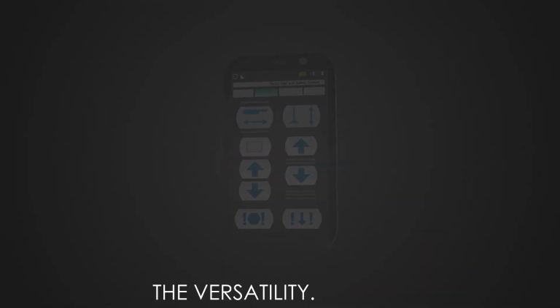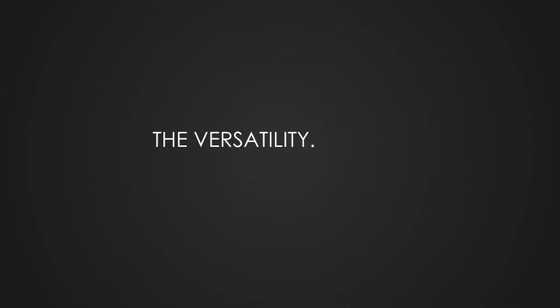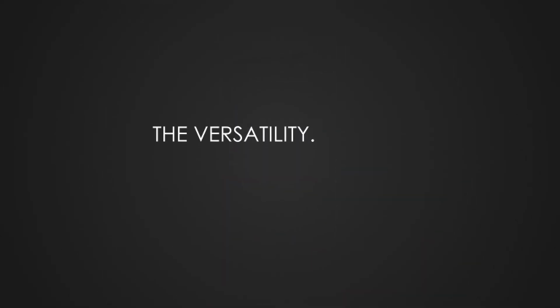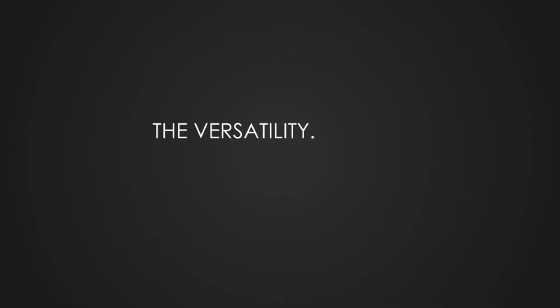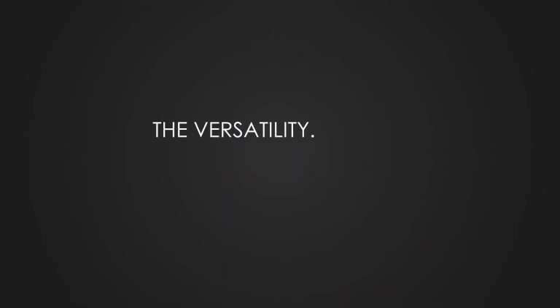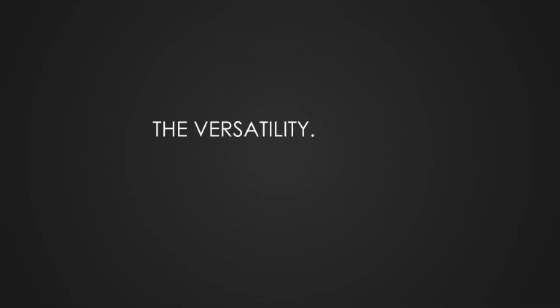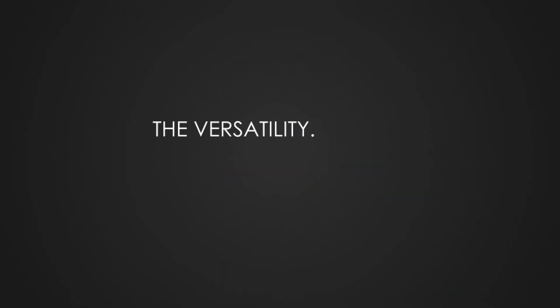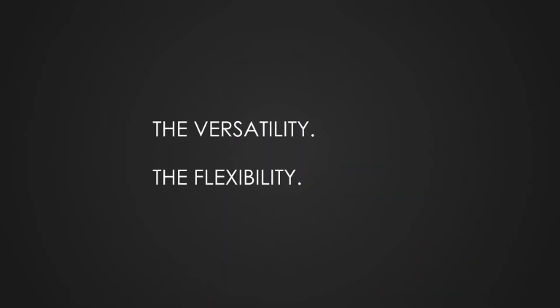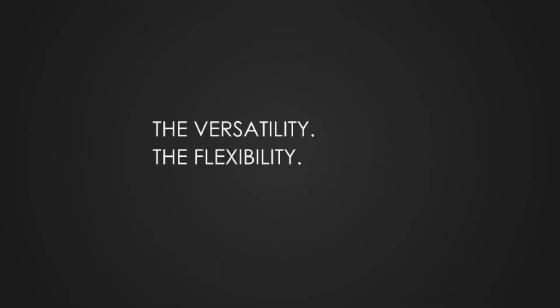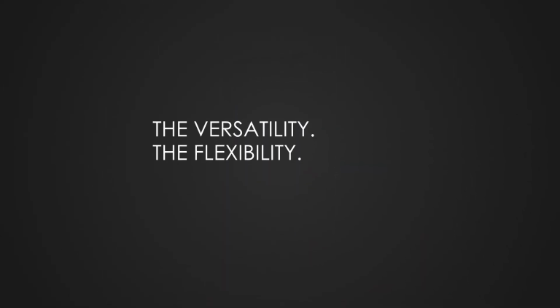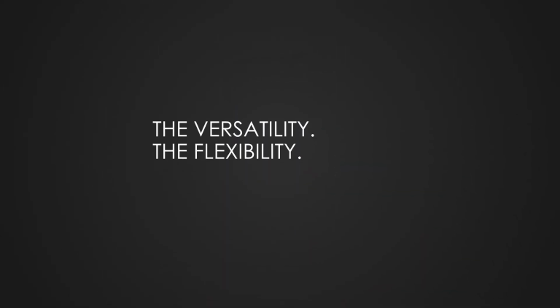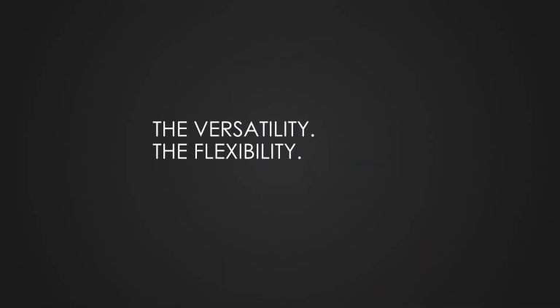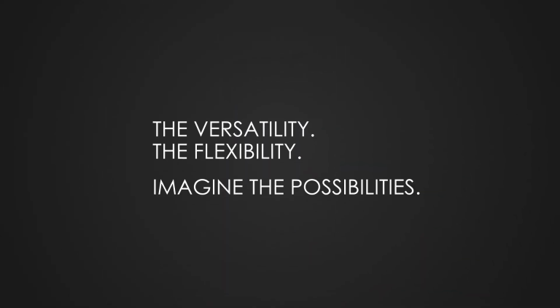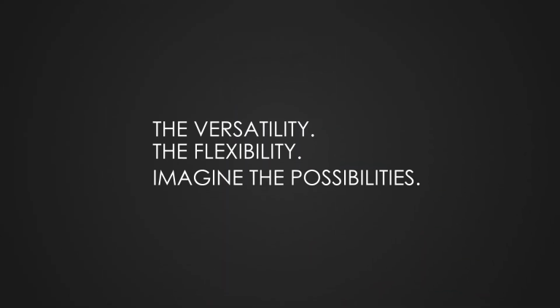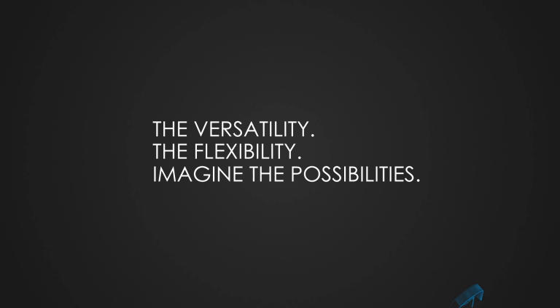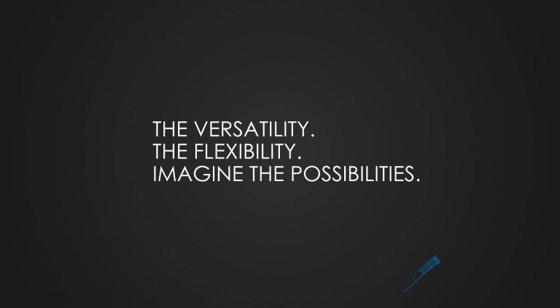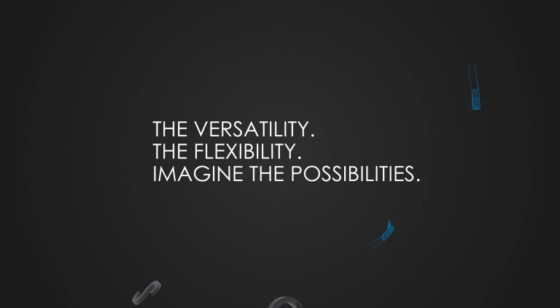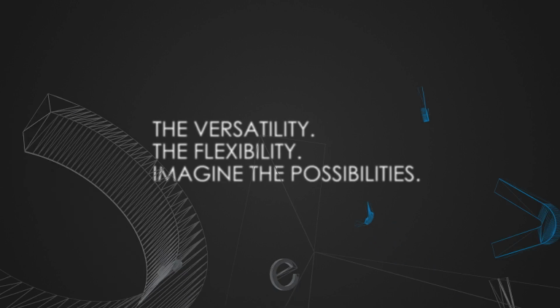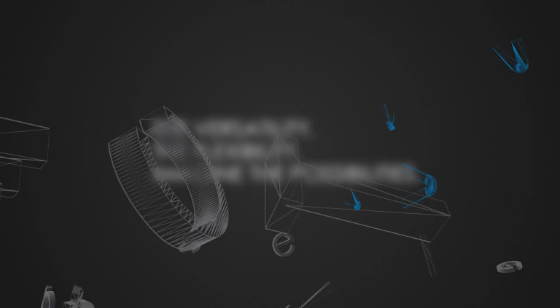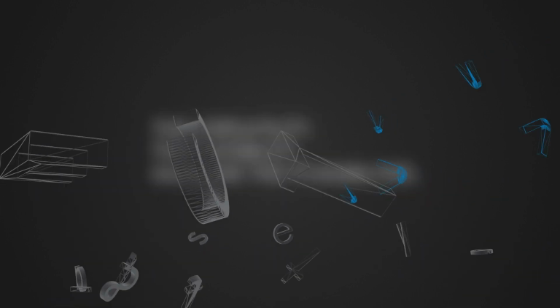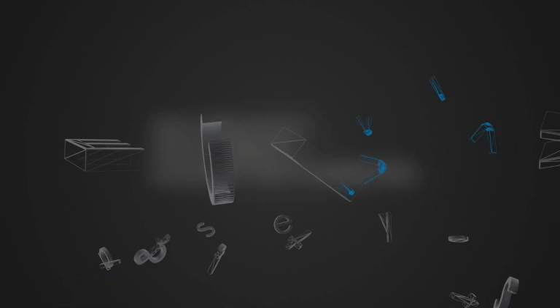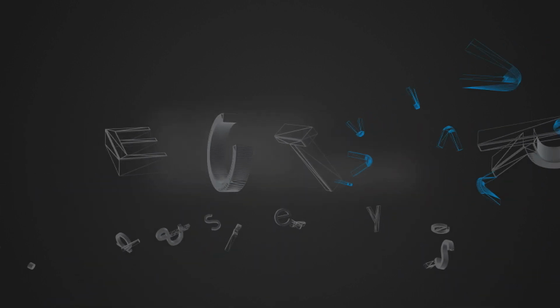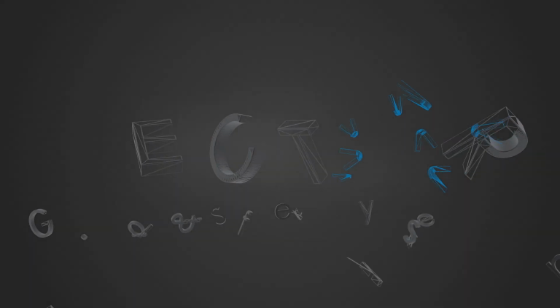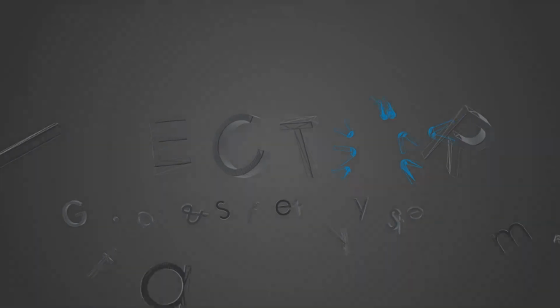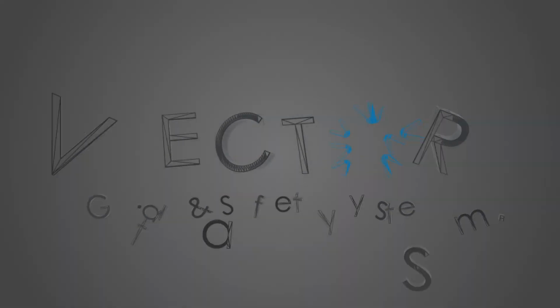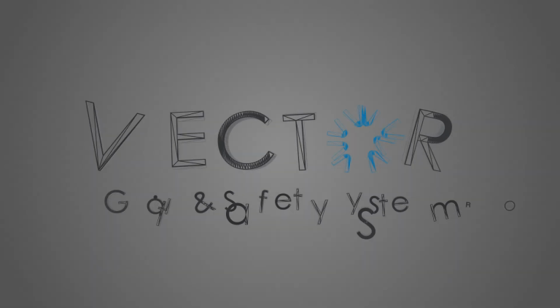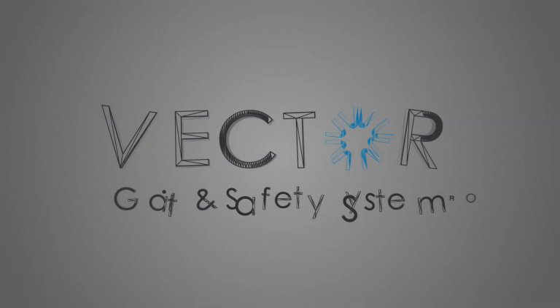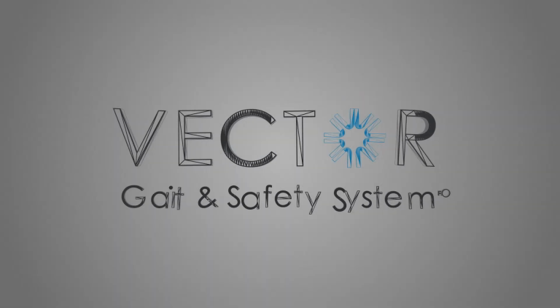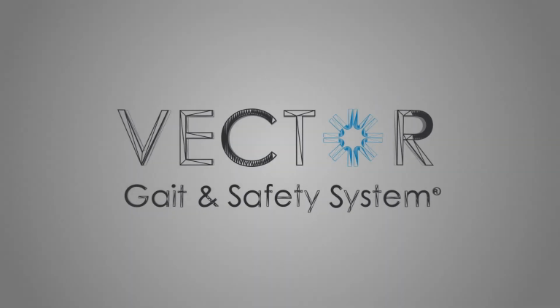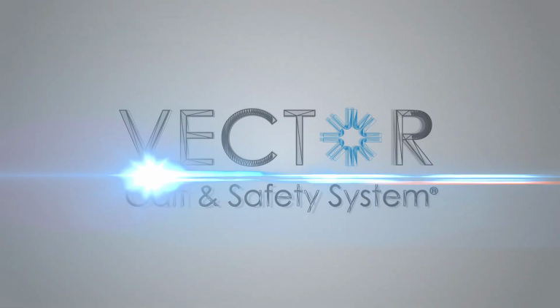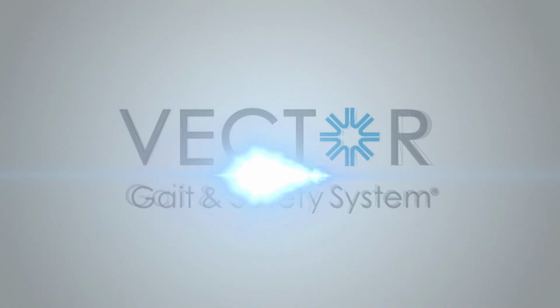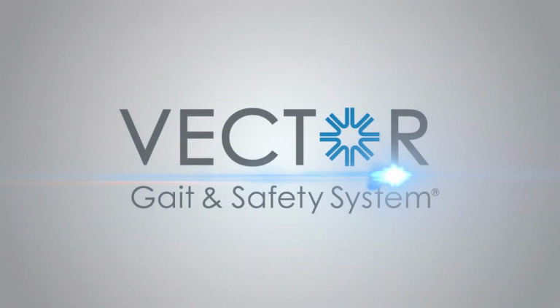The versatility, the flexibility — imagine the possibilities. This is the Vector system.